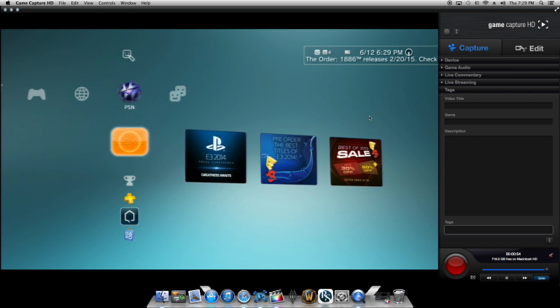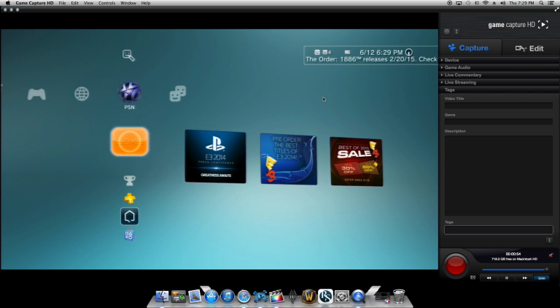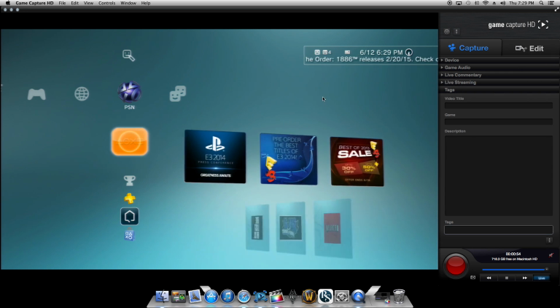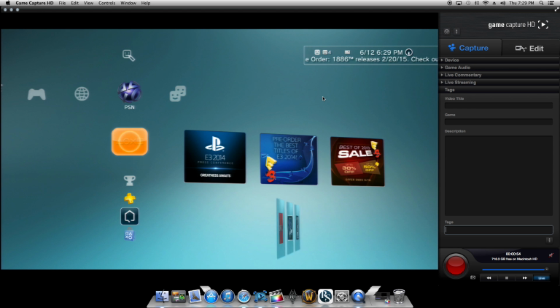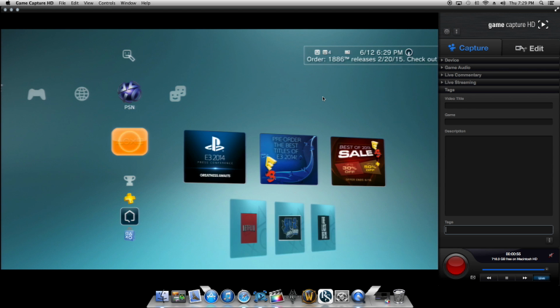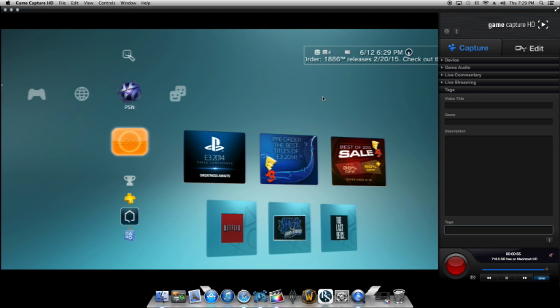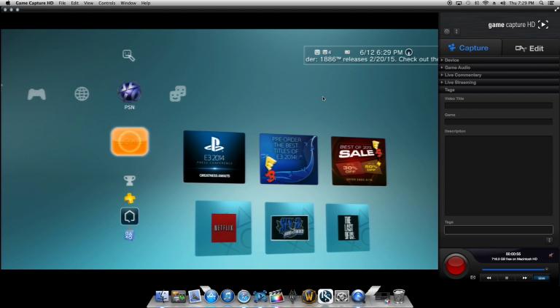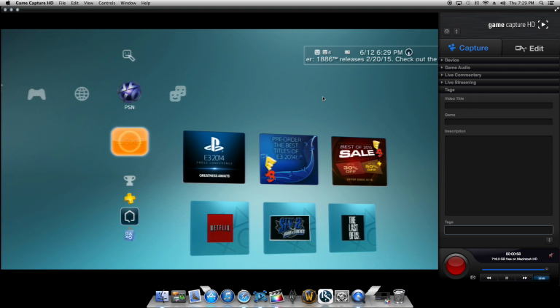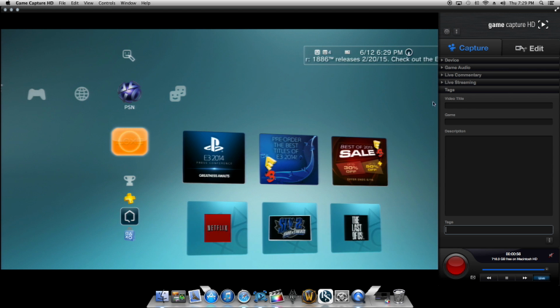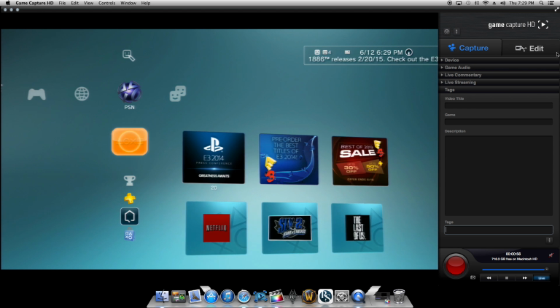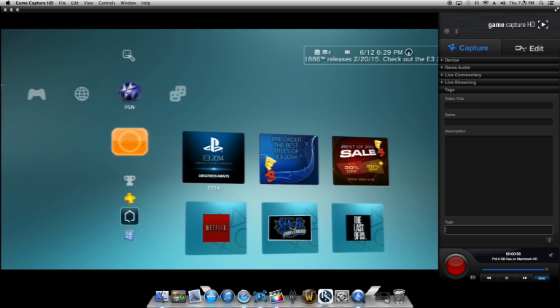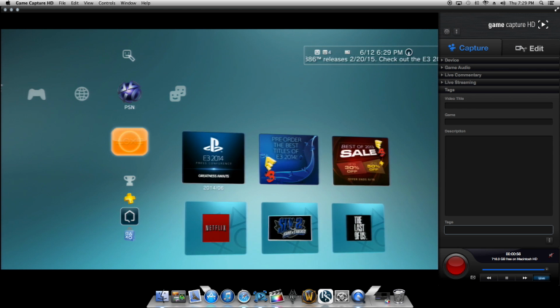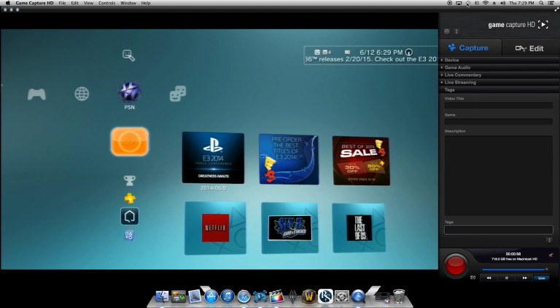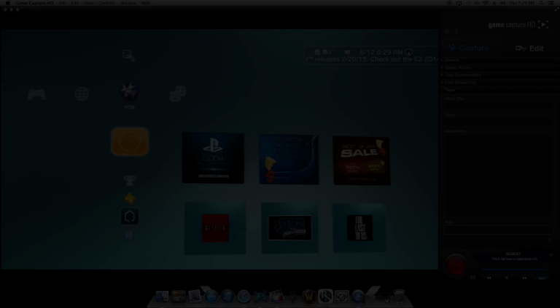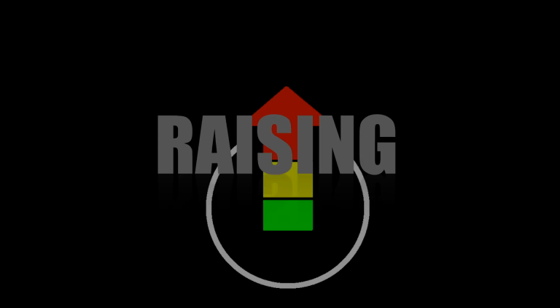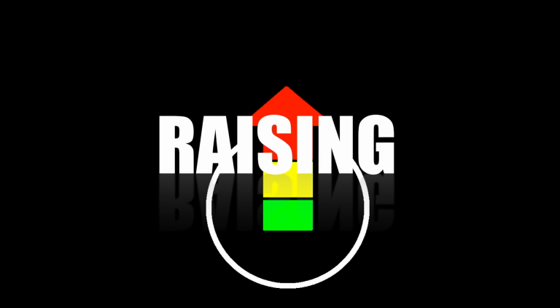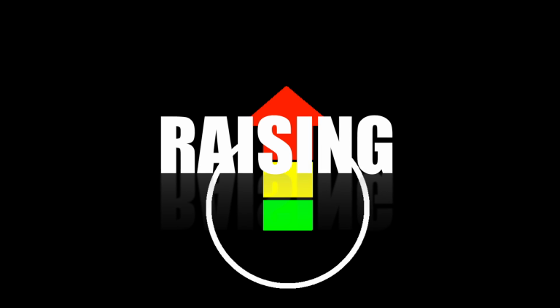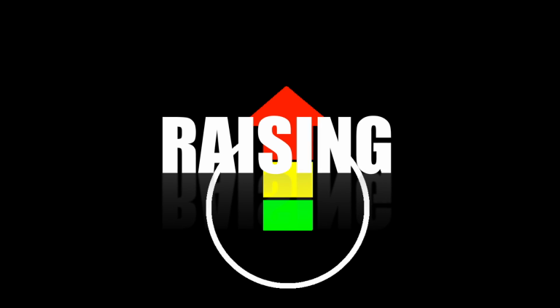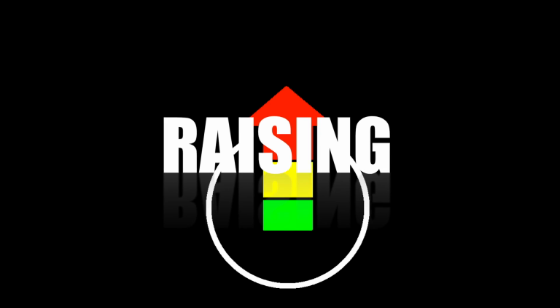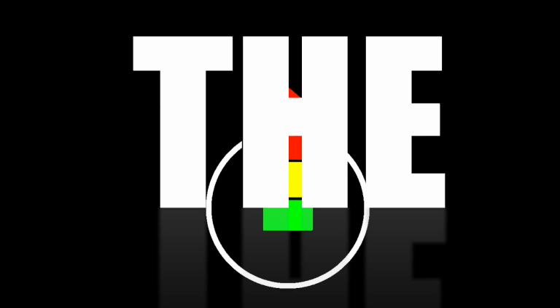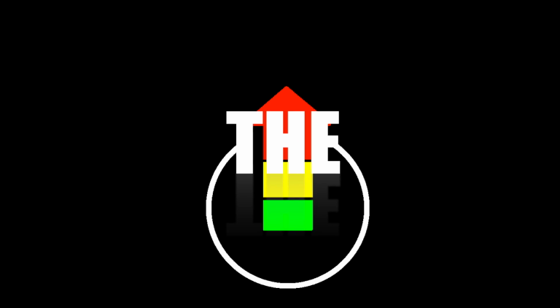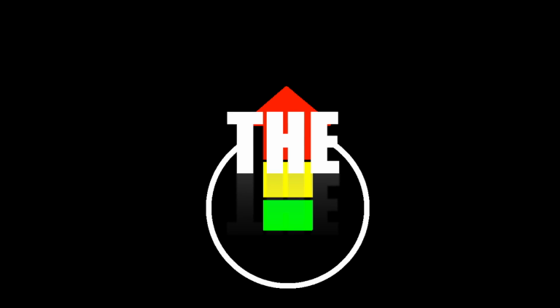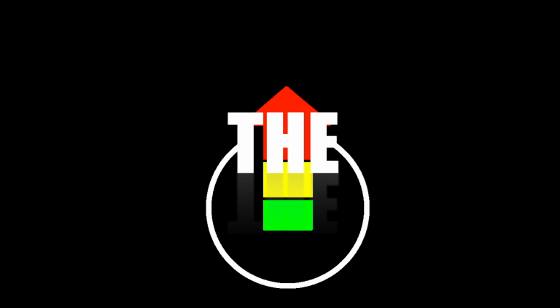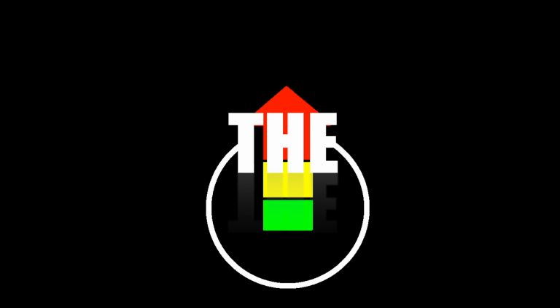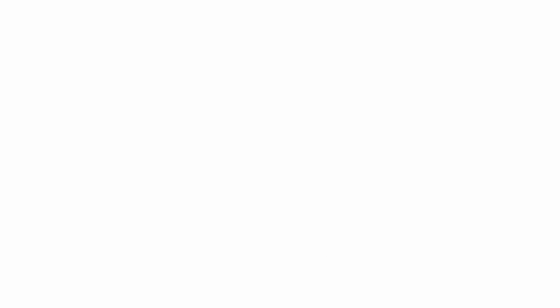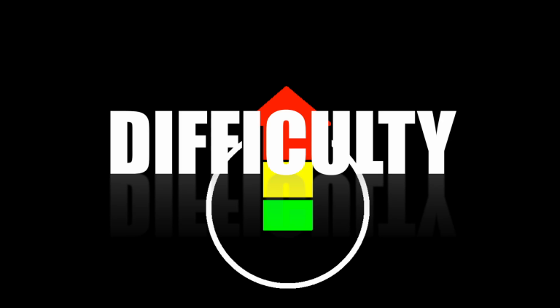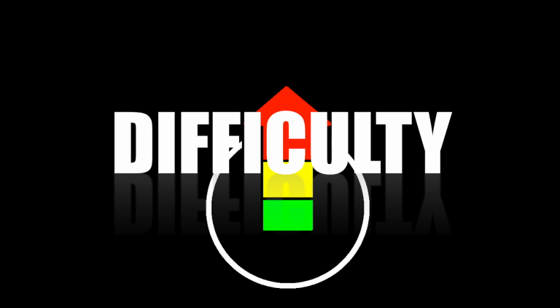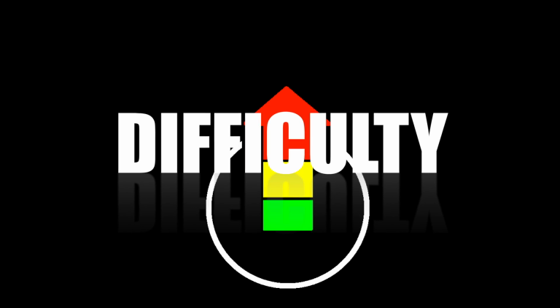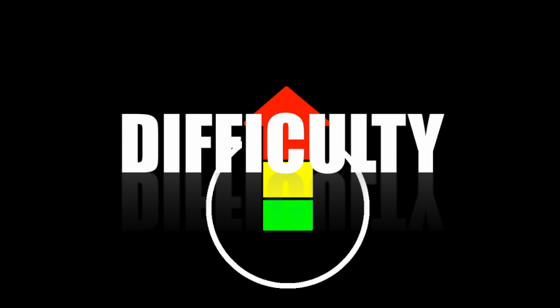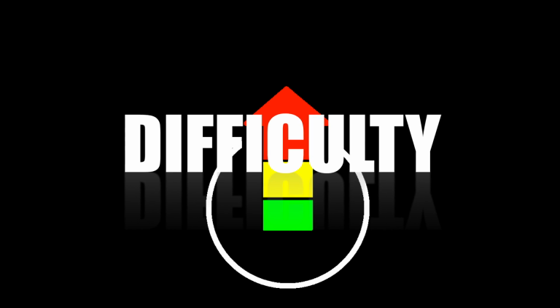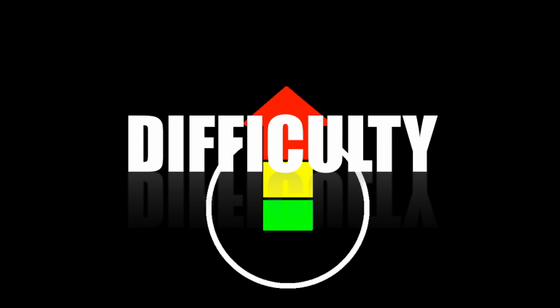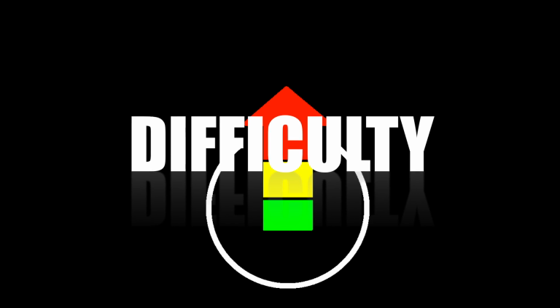And that's pretty much it for the Game Capture HD, guys. Thank you for tuning in and I hope you enjoyed the video. Please leave a like, comment, and subscribe.